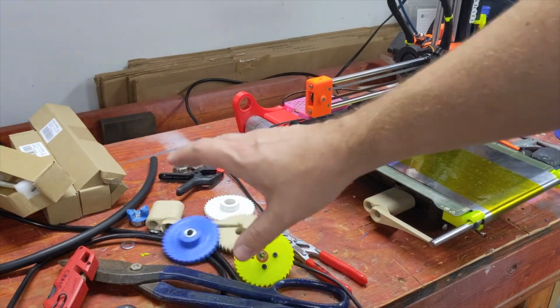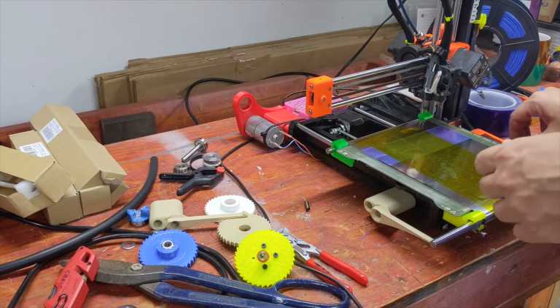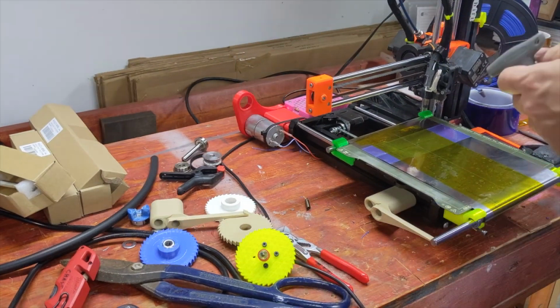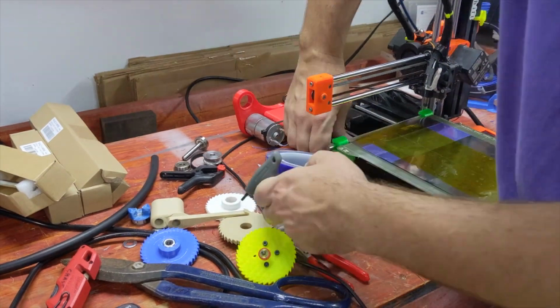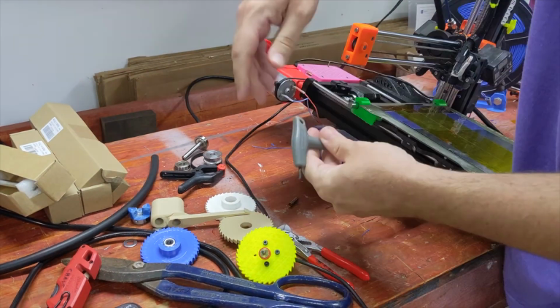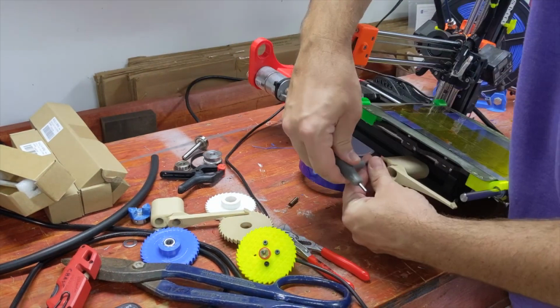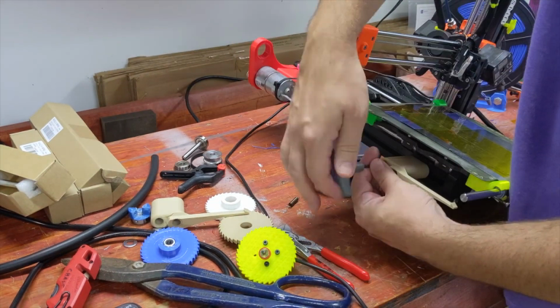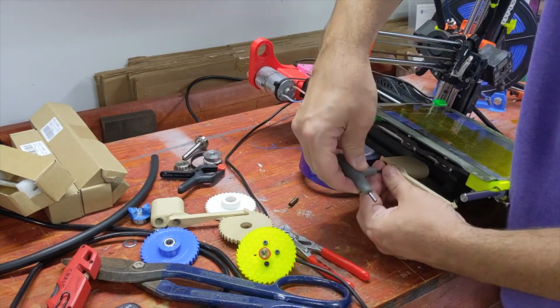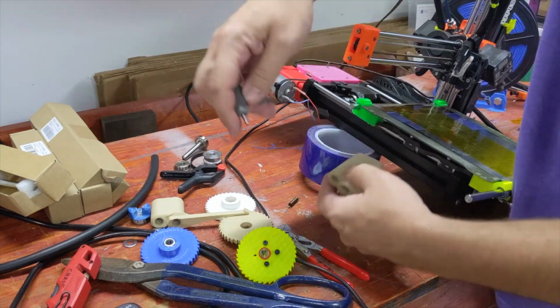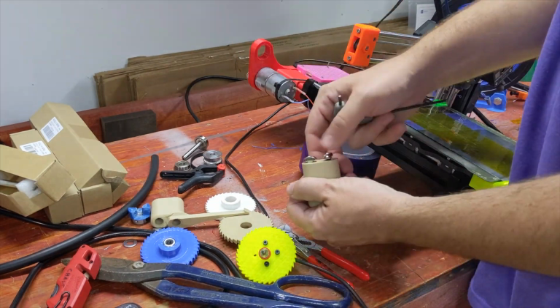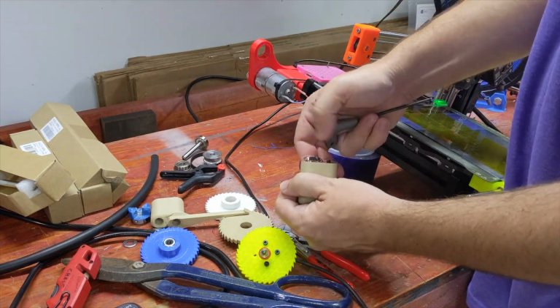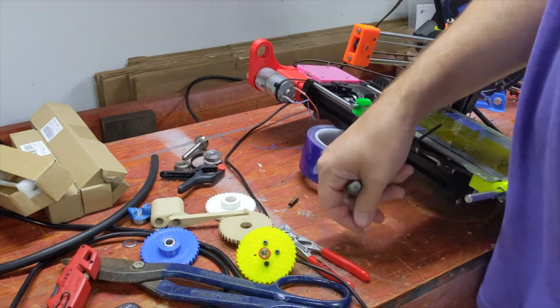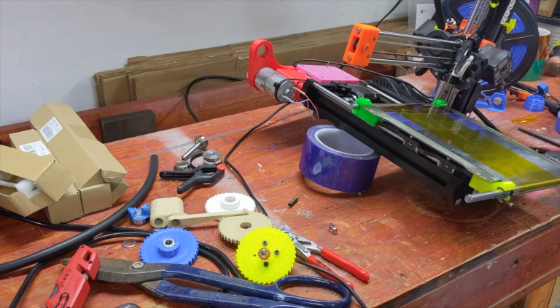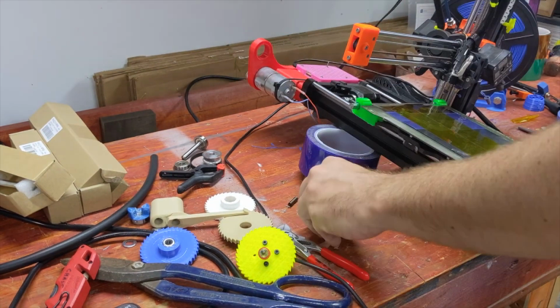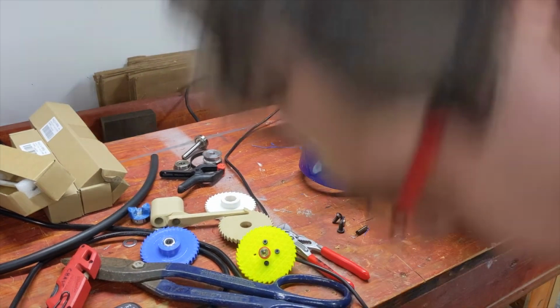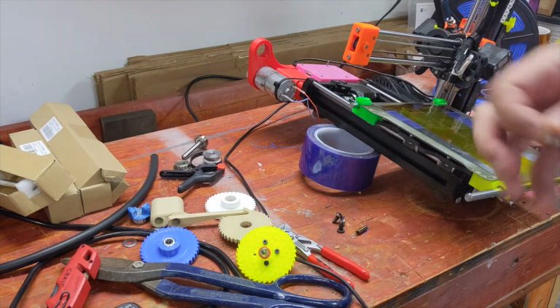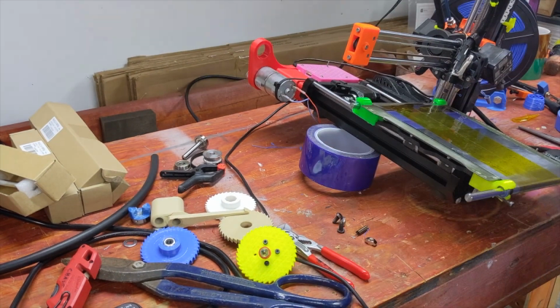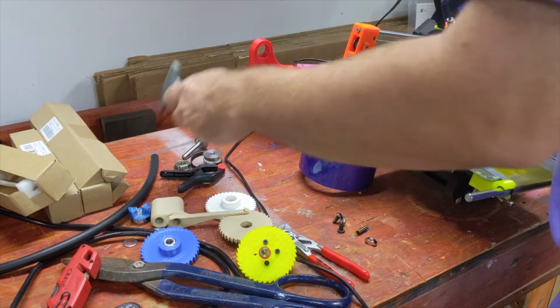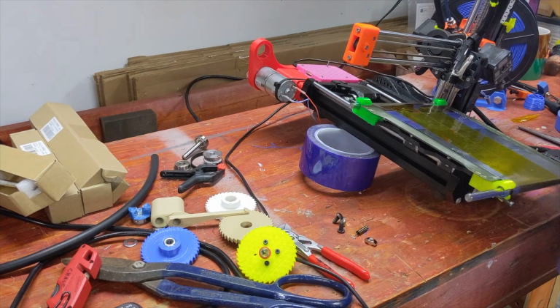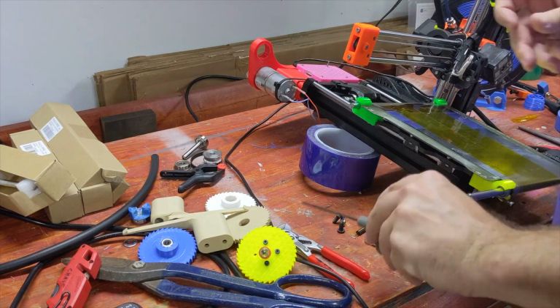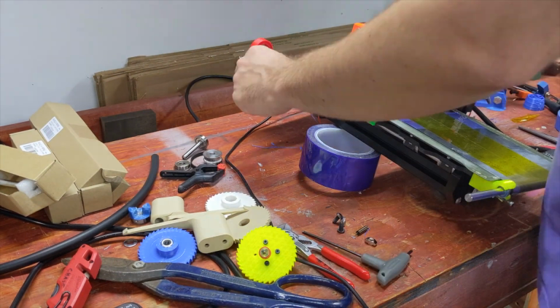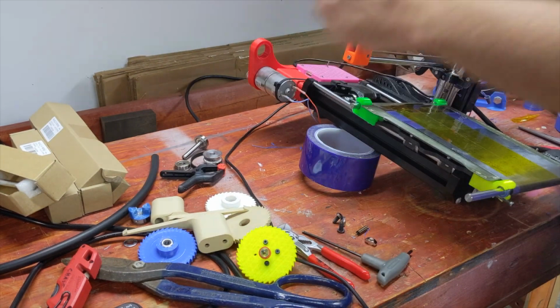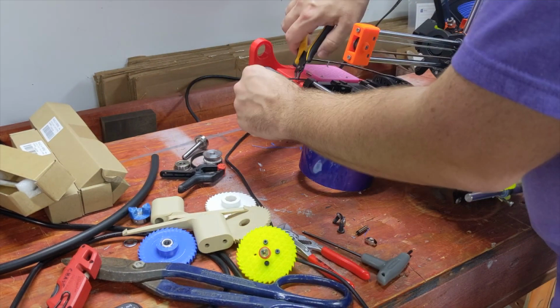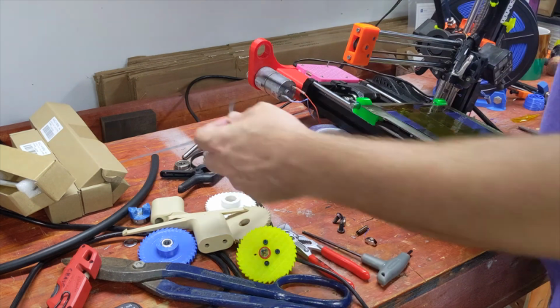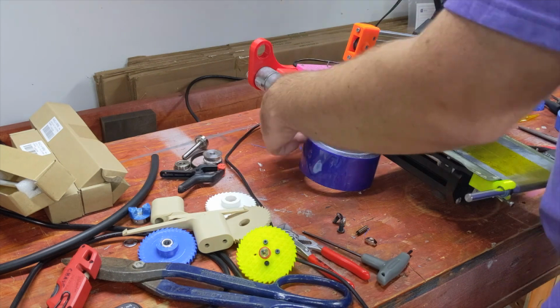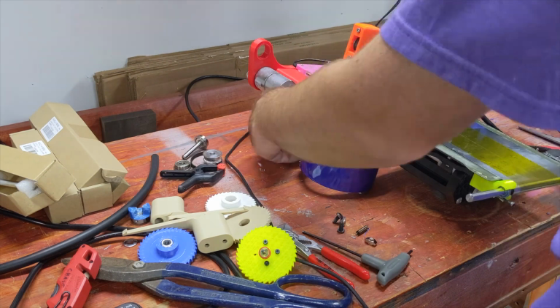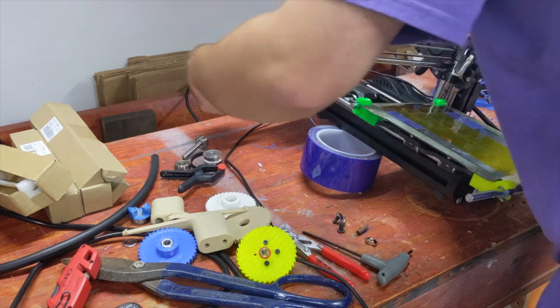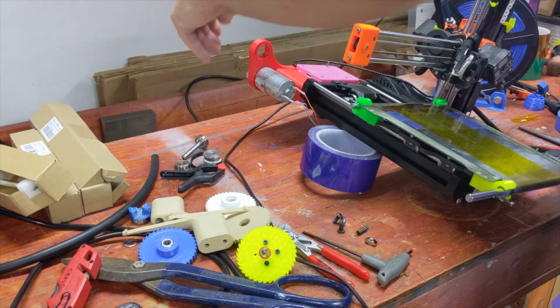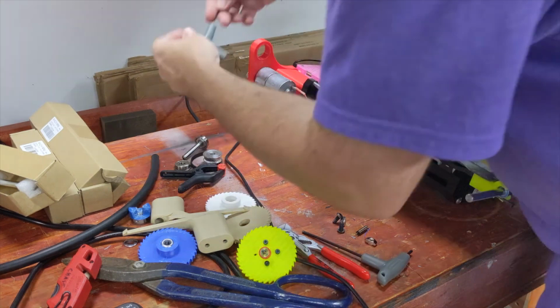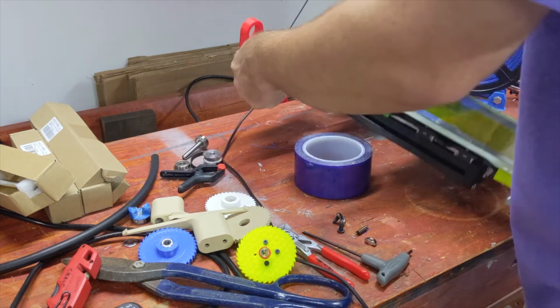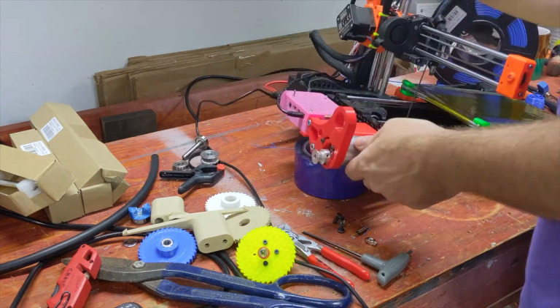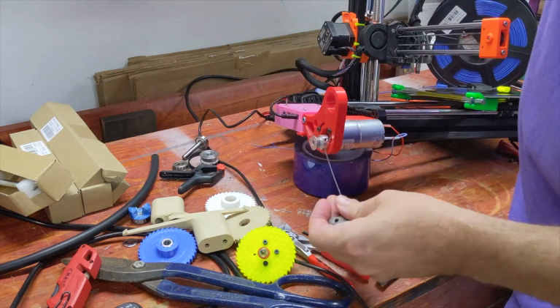Hello there. Now that the Print Shift 5 simple prototype idea is kind of sort of barely fleshed out, let's kick it into high gear.